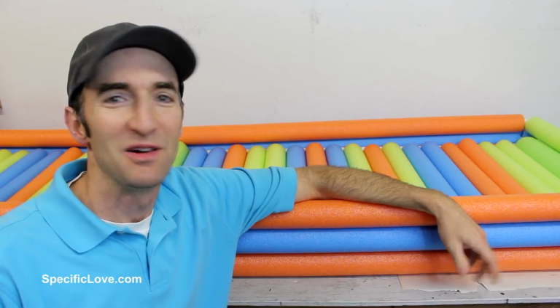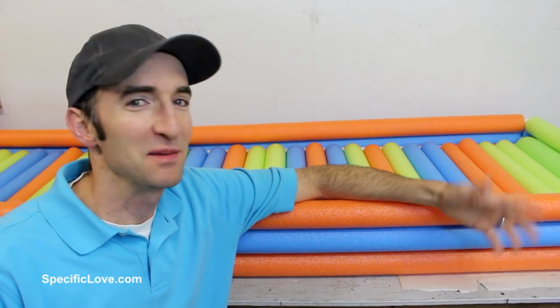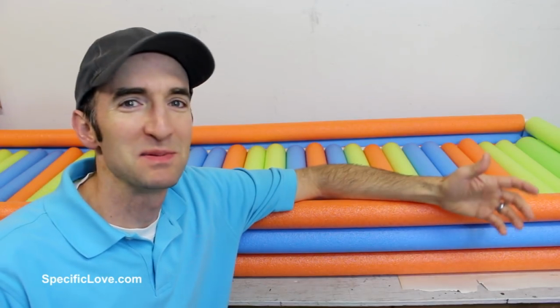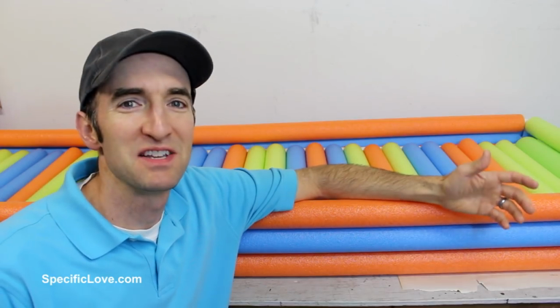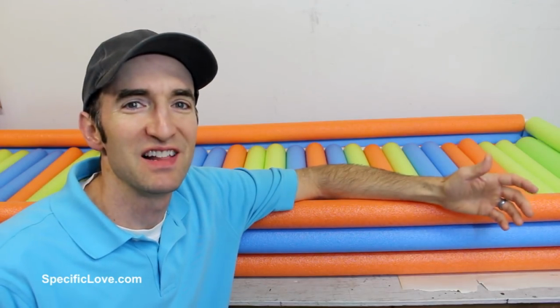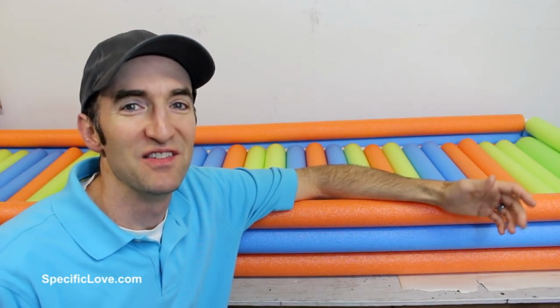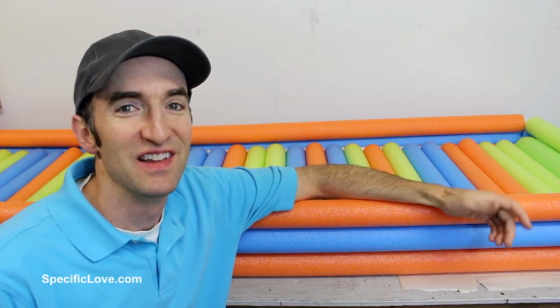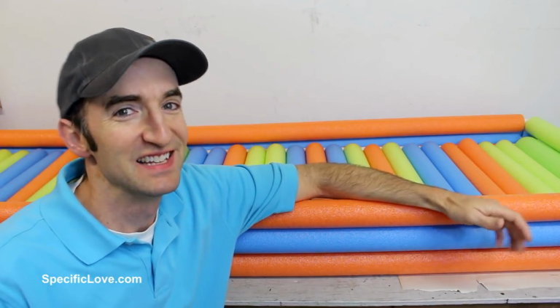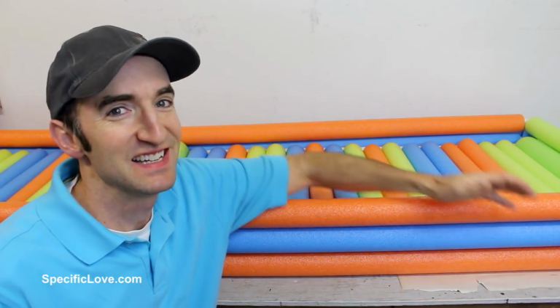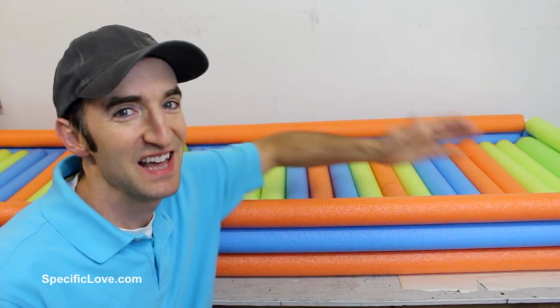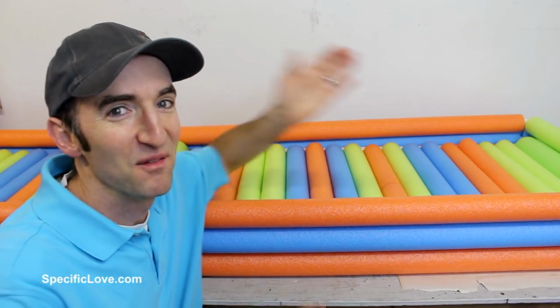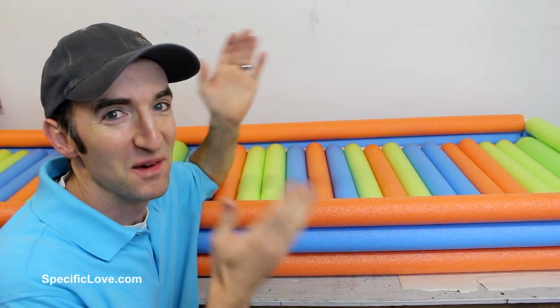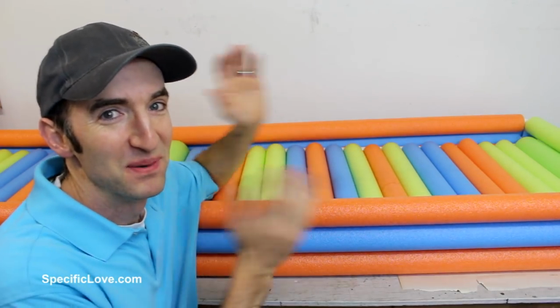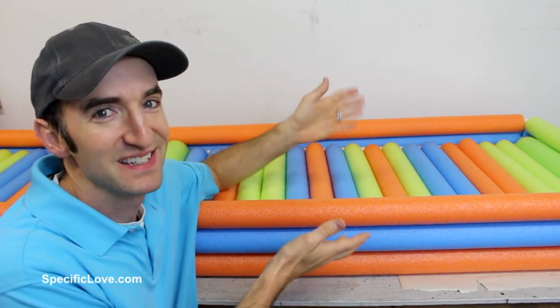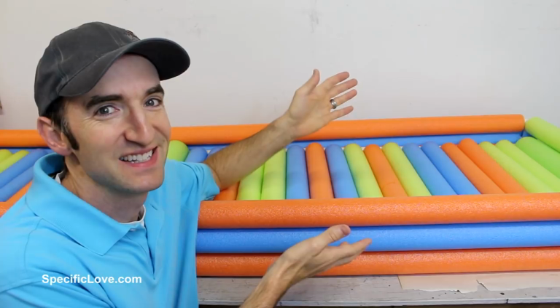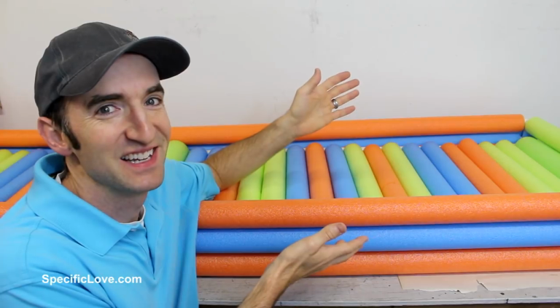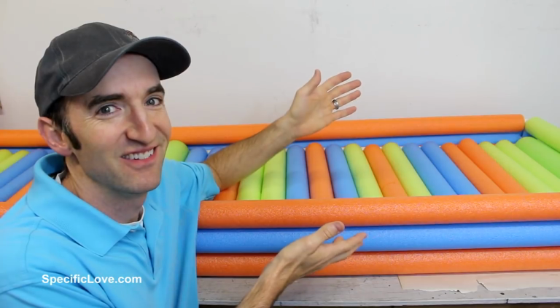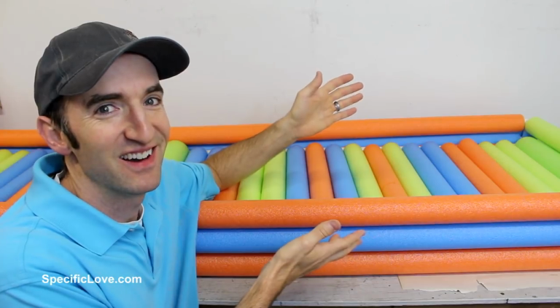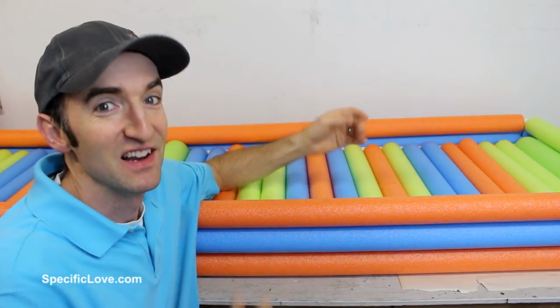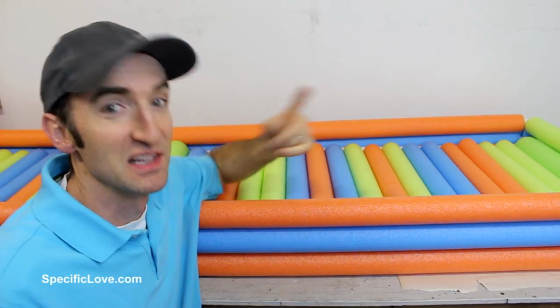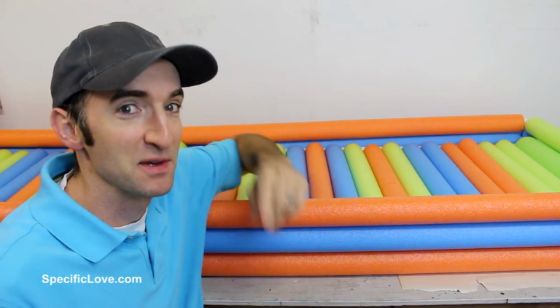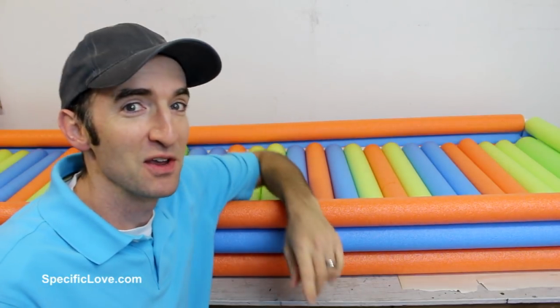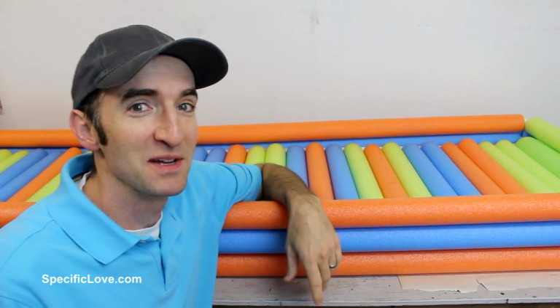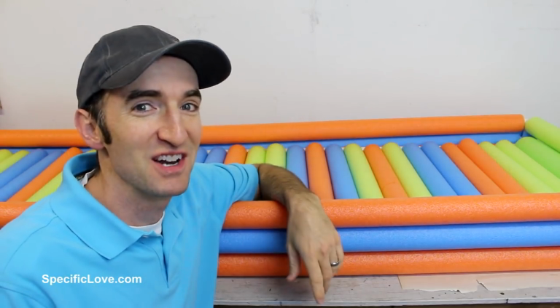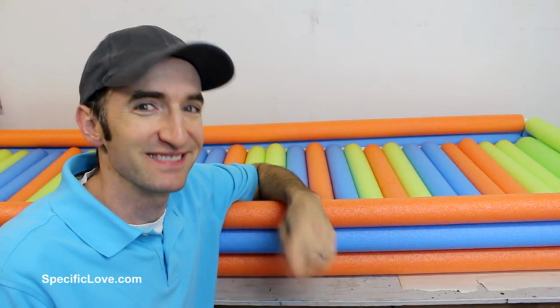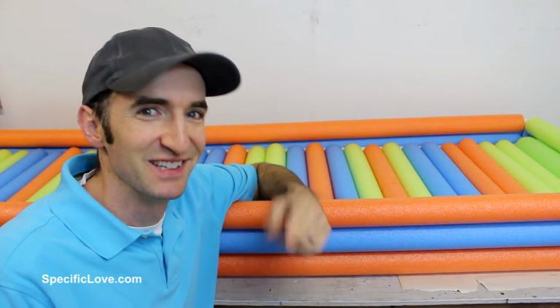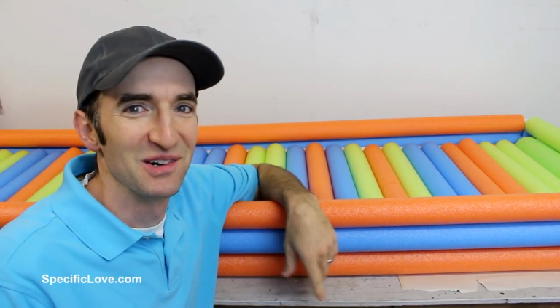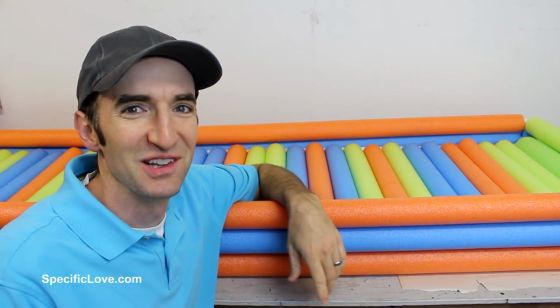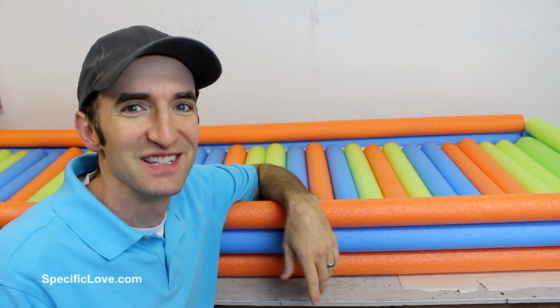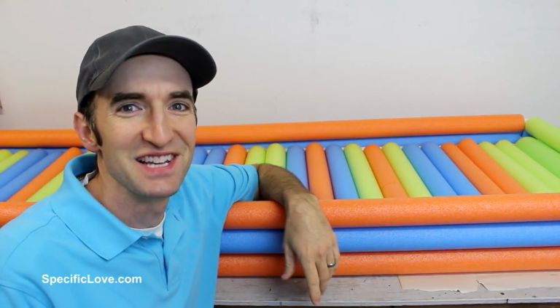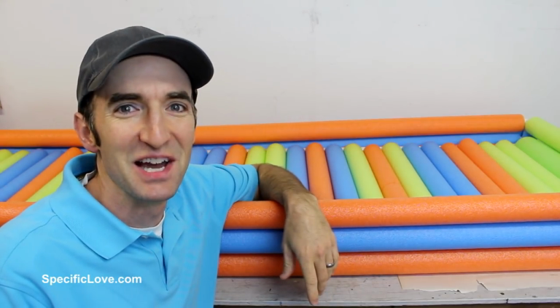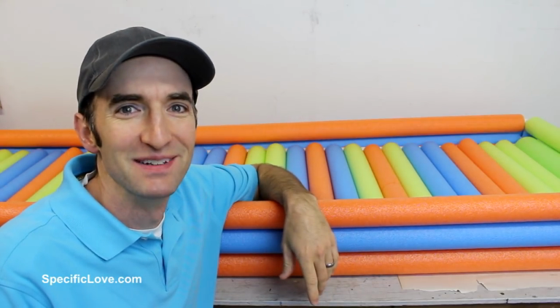Welcome to Pacific Love. It's that time — we're gonna put this thing in the water. Let me go get my truck and we're gonna load this thing up.